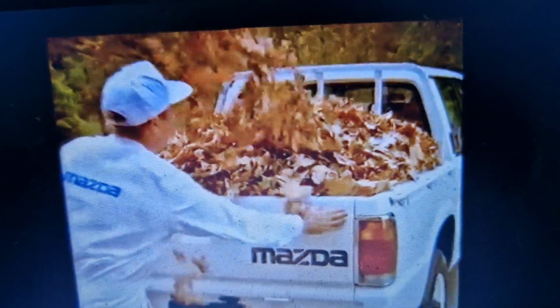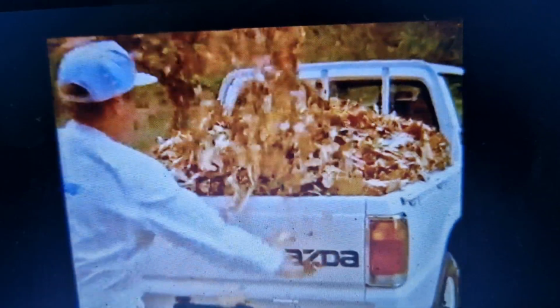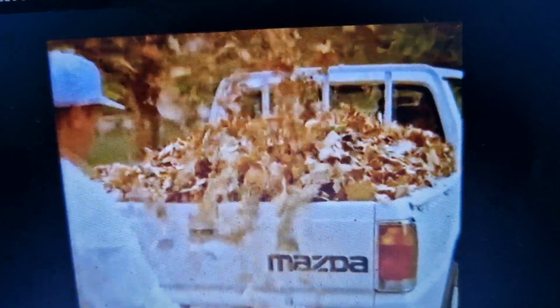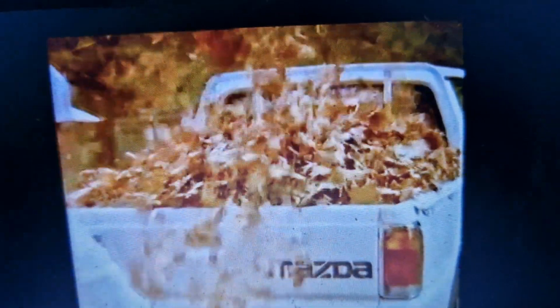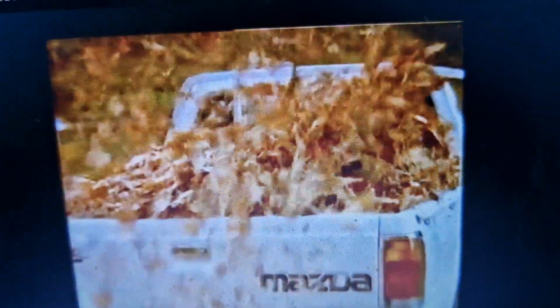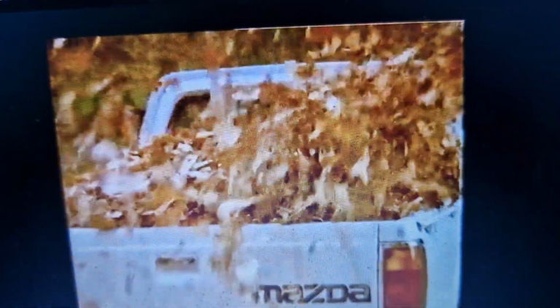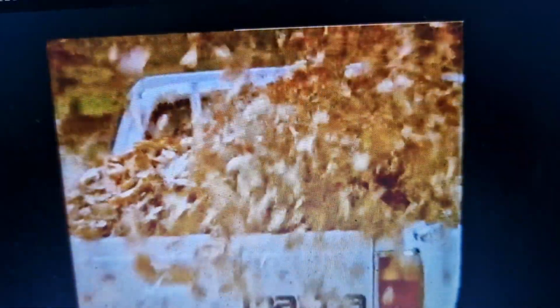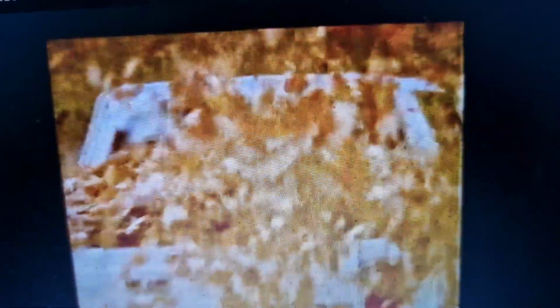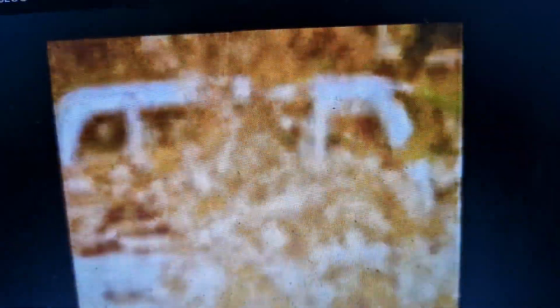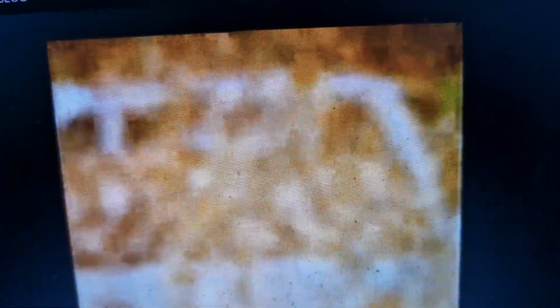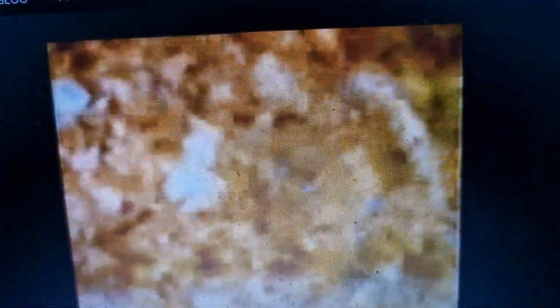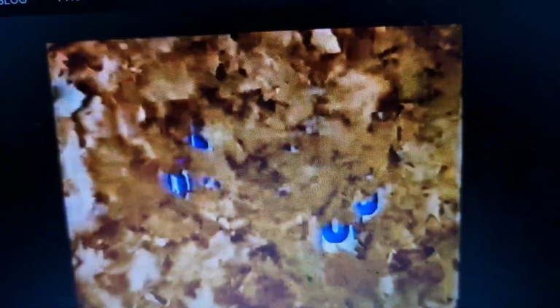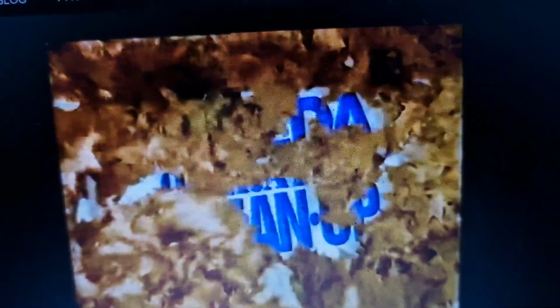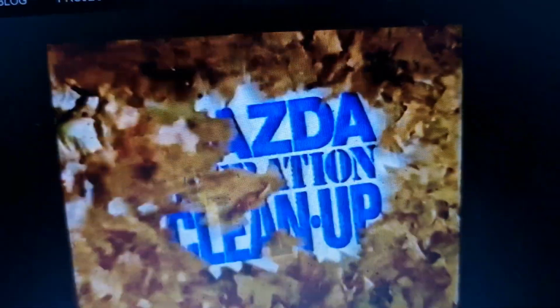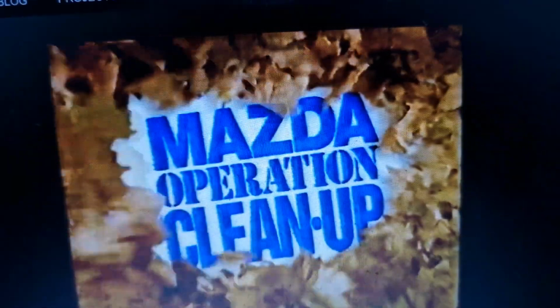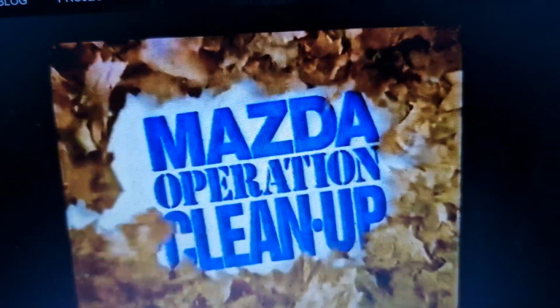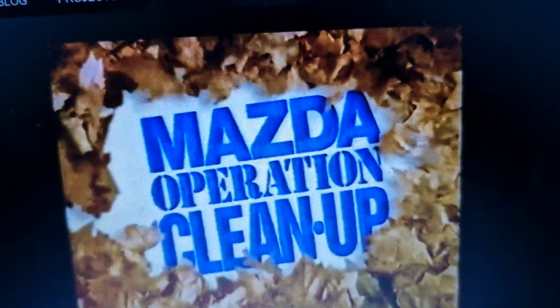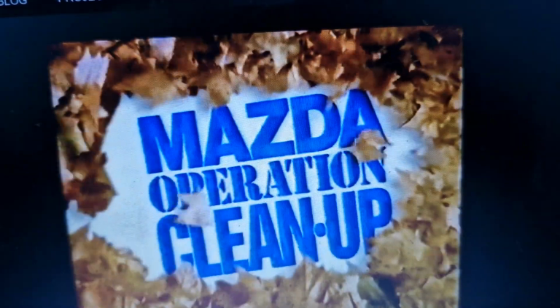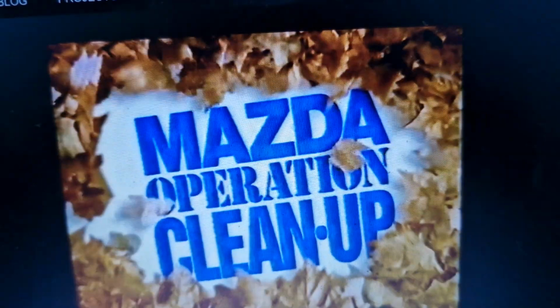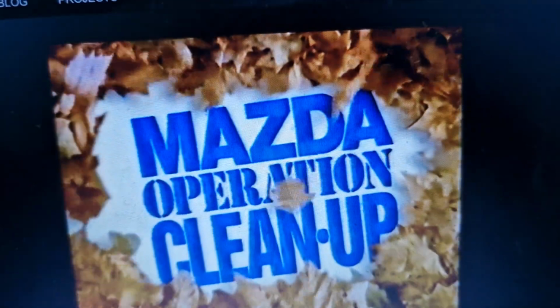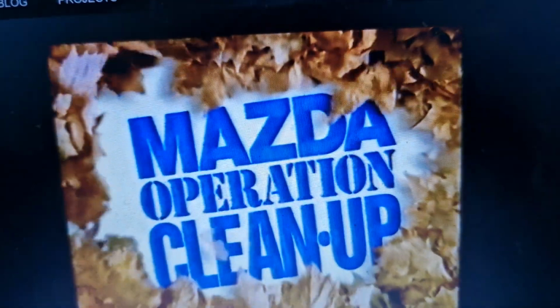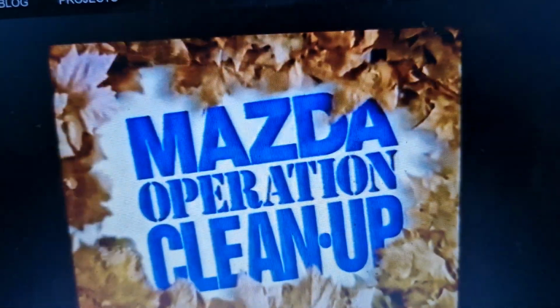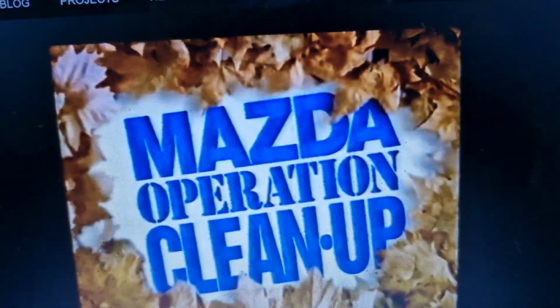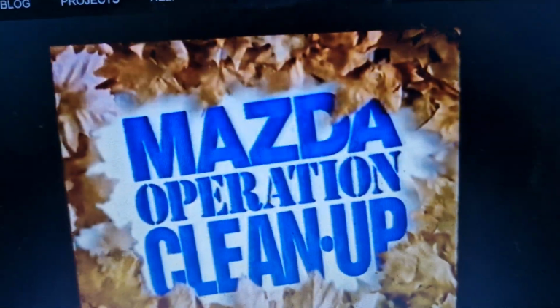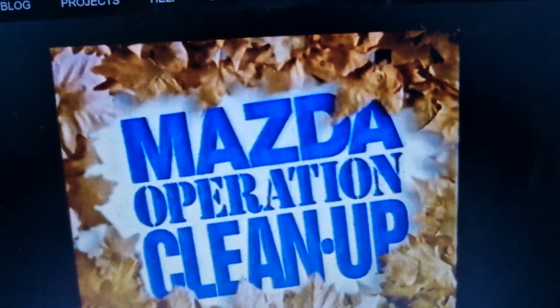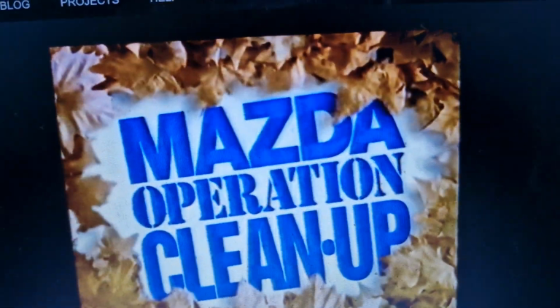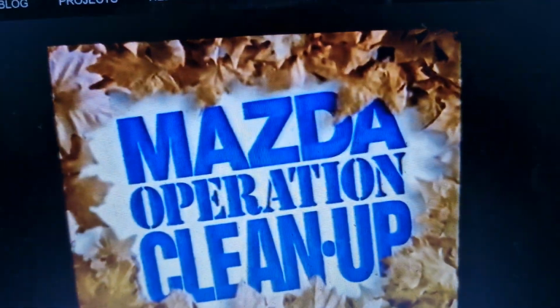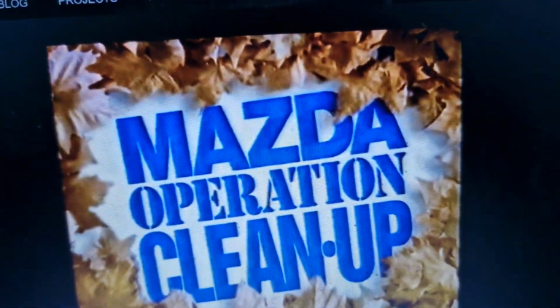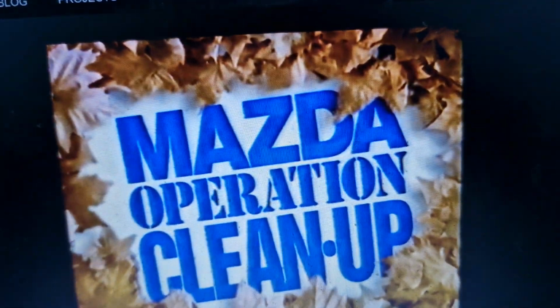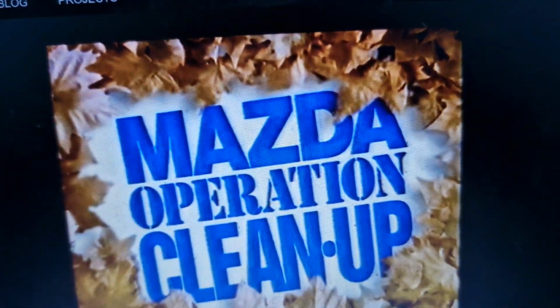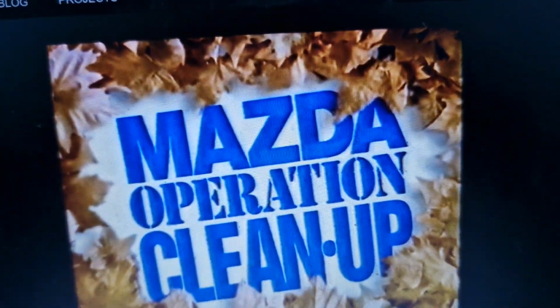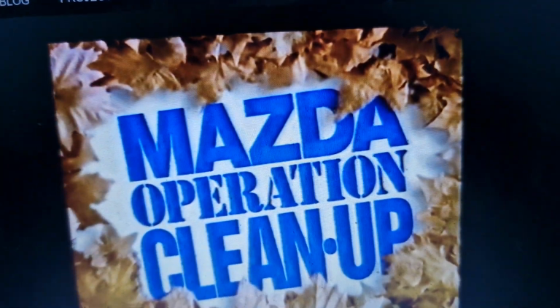Hurry, be part of Operation Cleanup at your local Mazda dealer. The savings will blow your way.